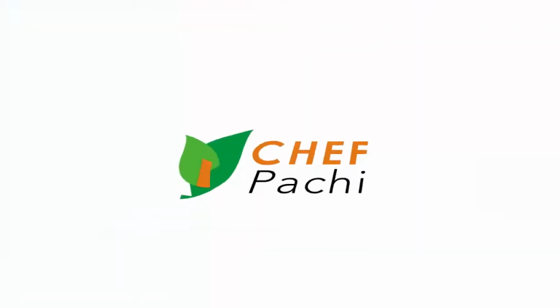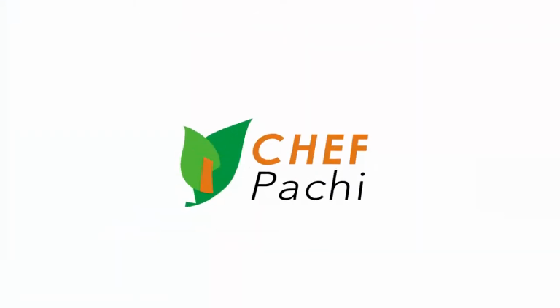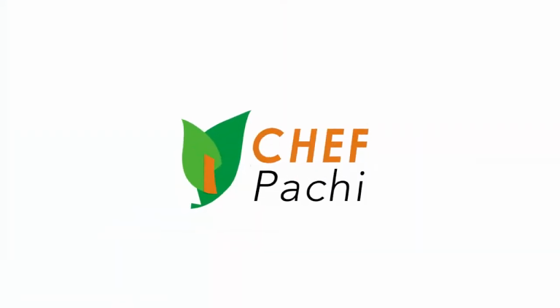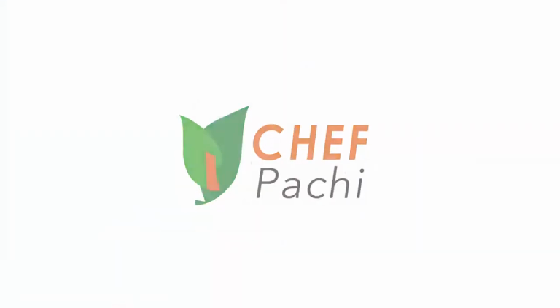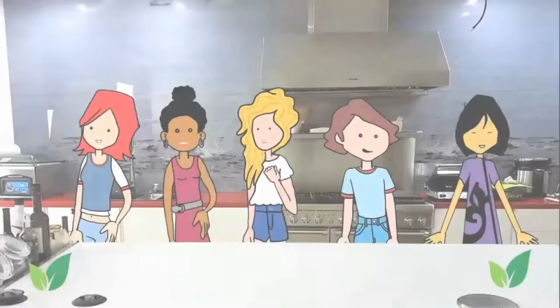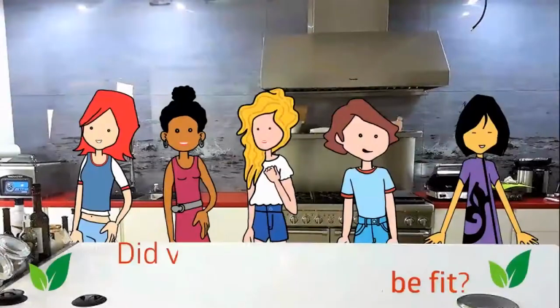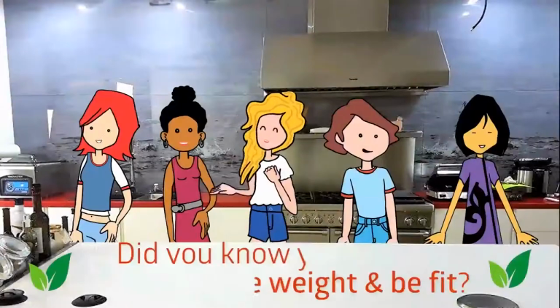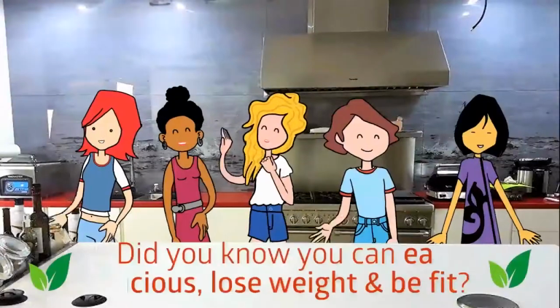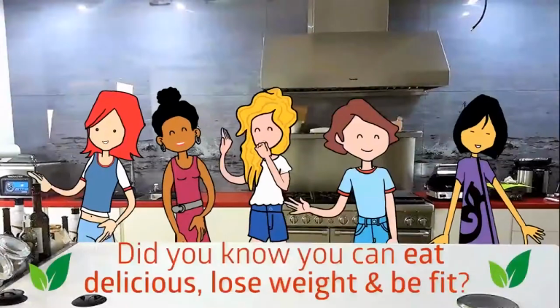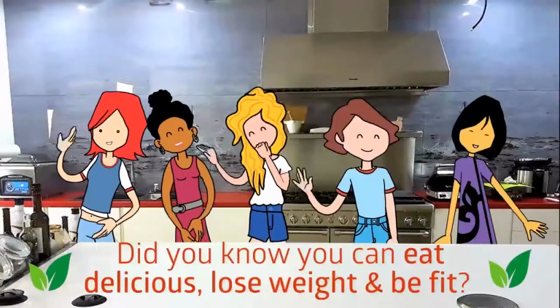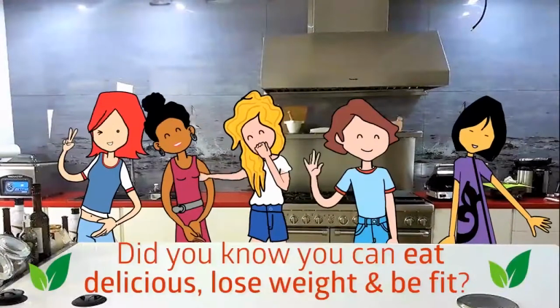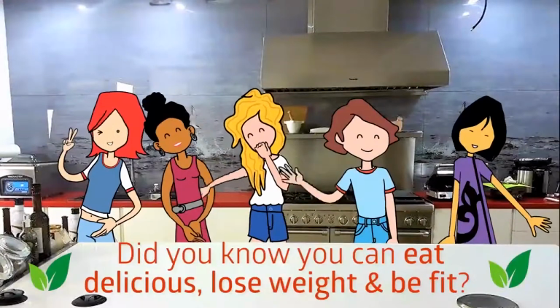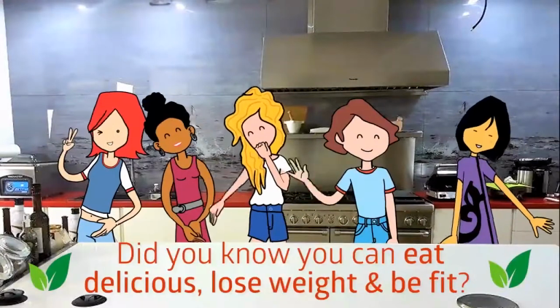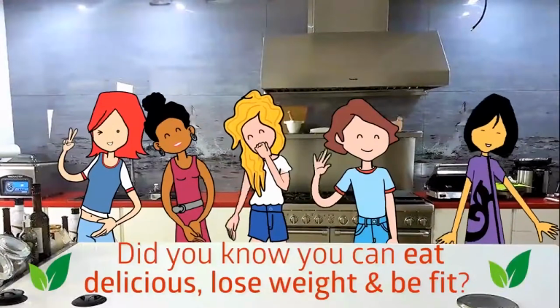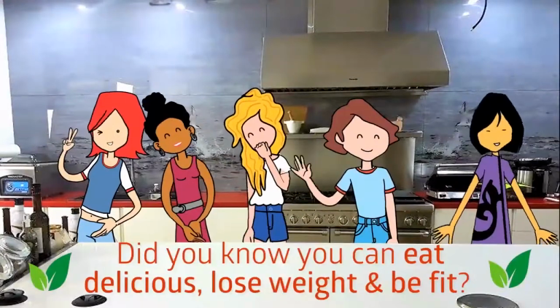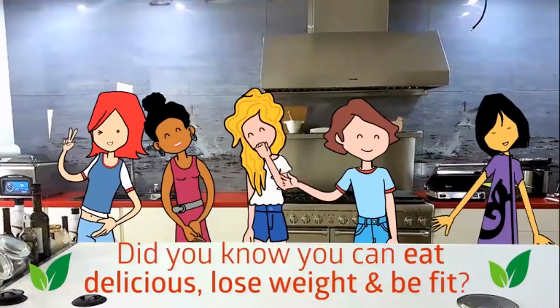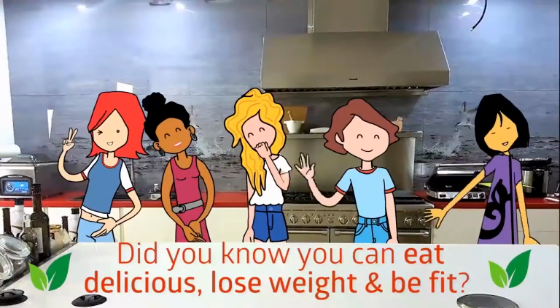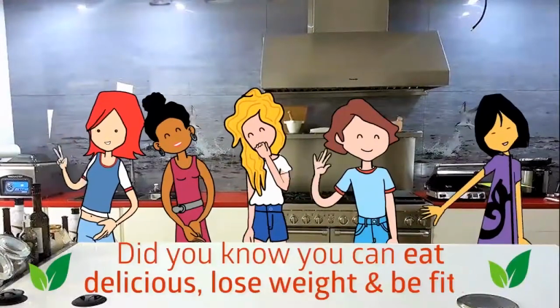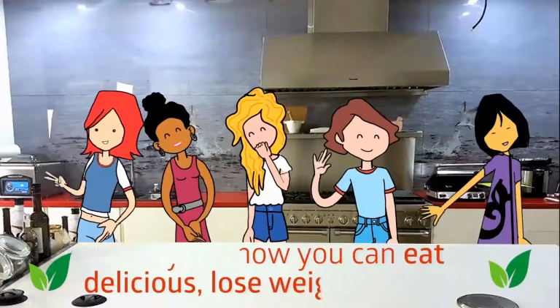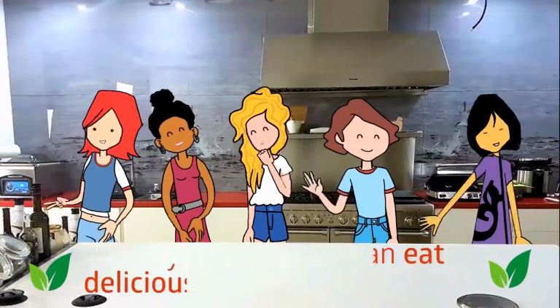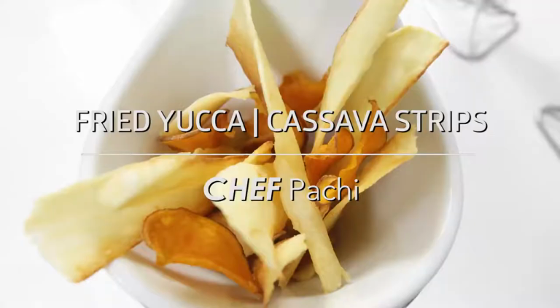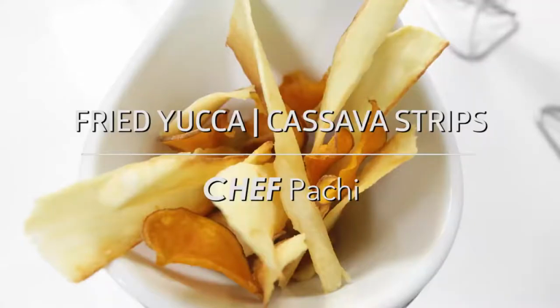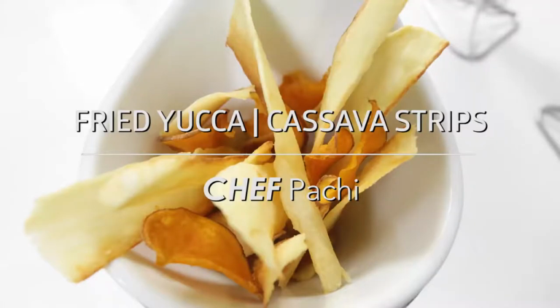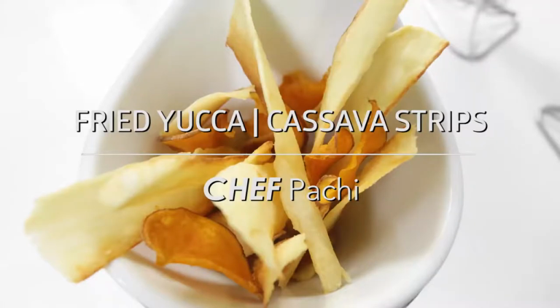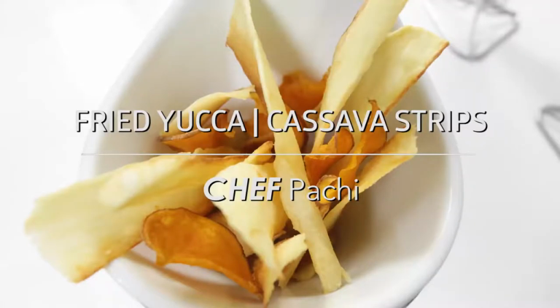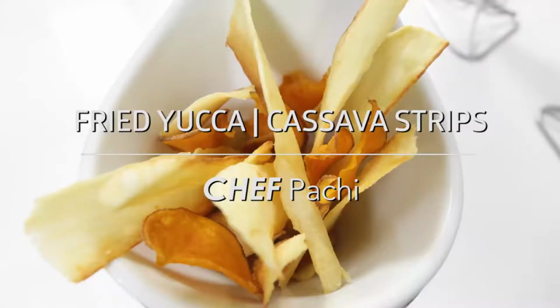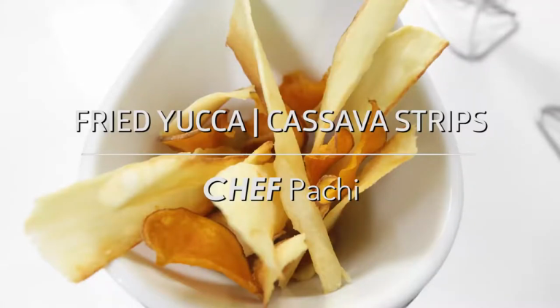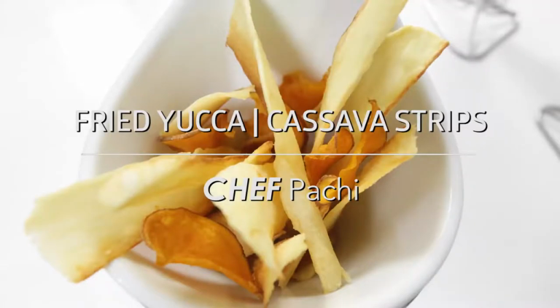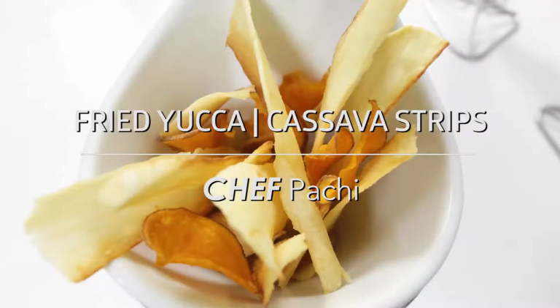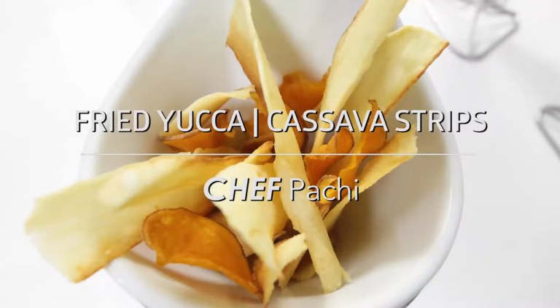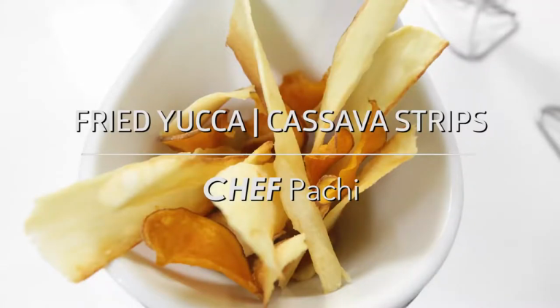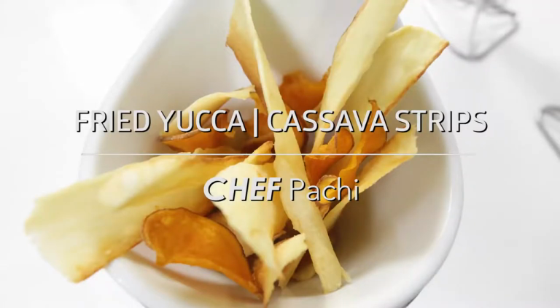Do you know you can eat delicious, lose weight and be fit? Fried yuca or cassava strips.